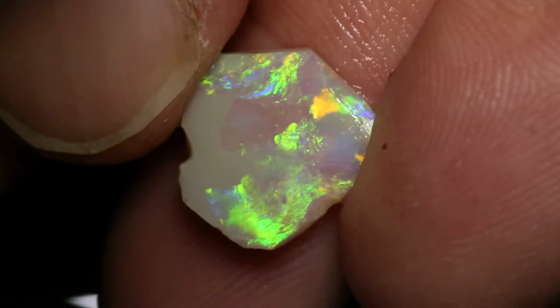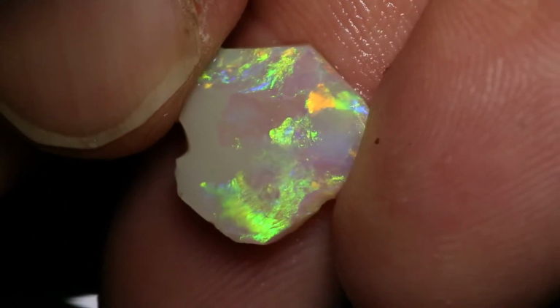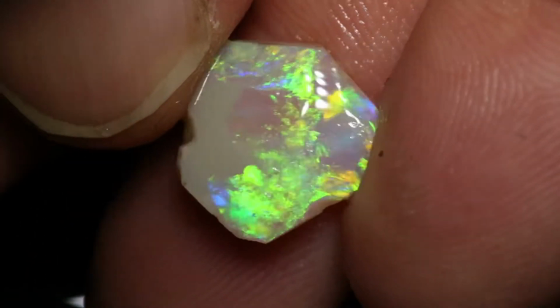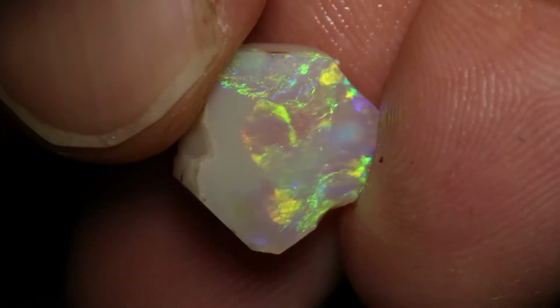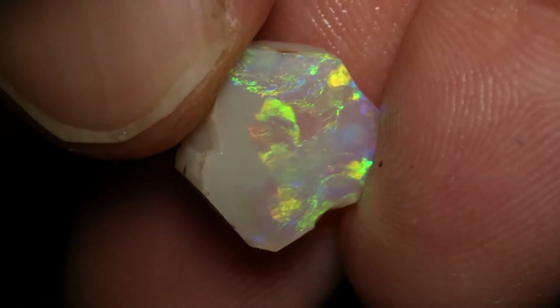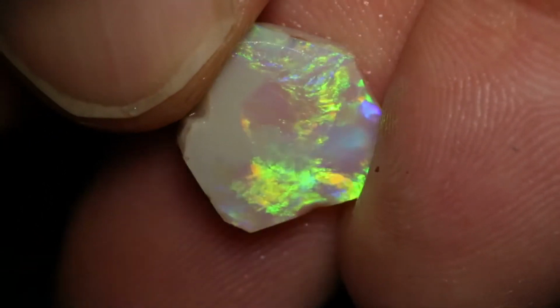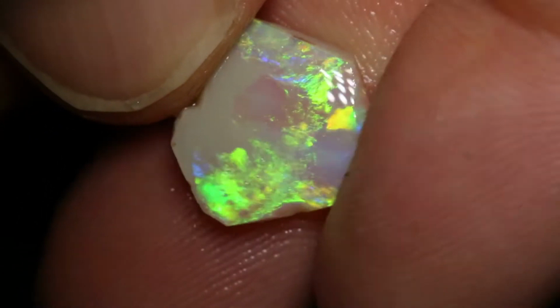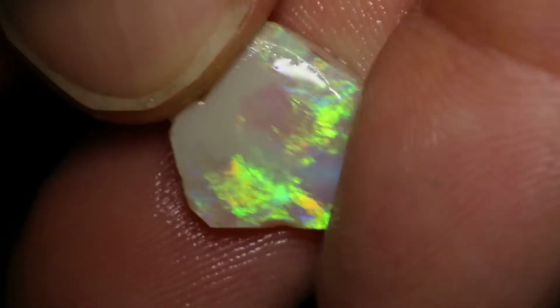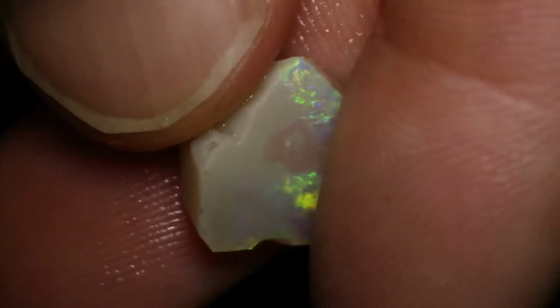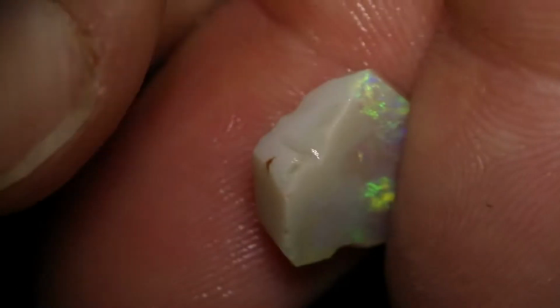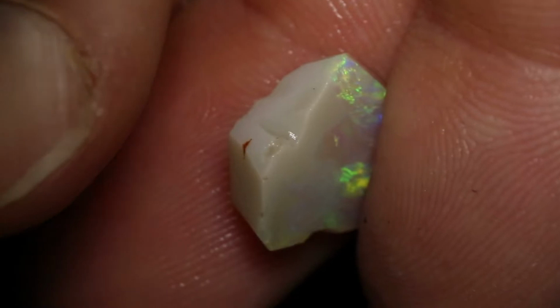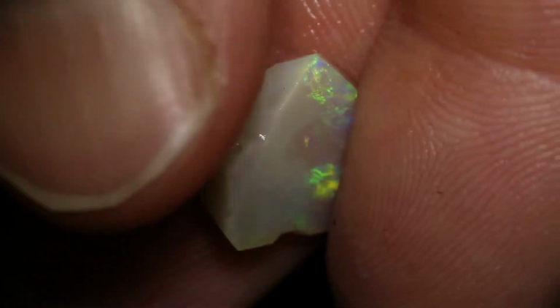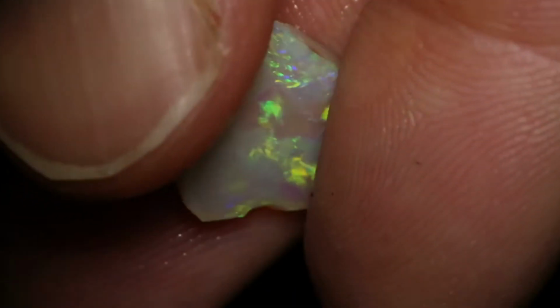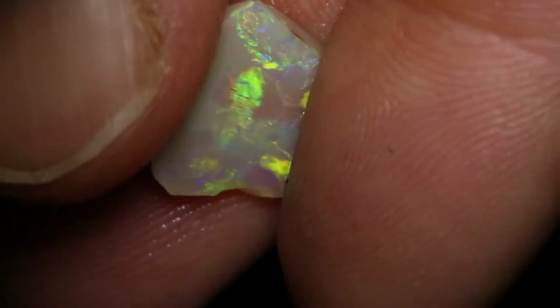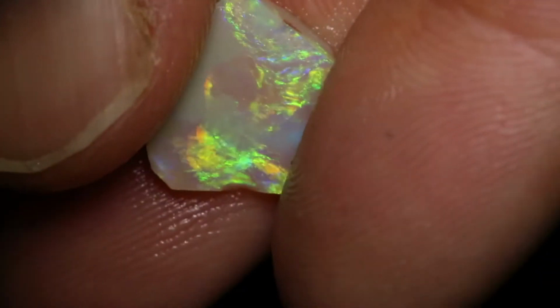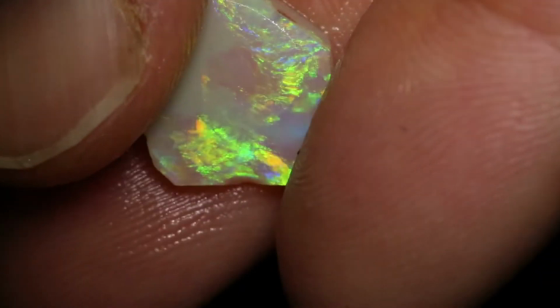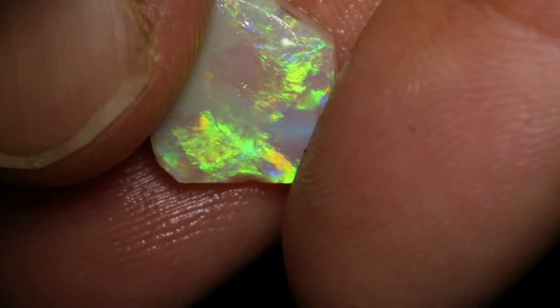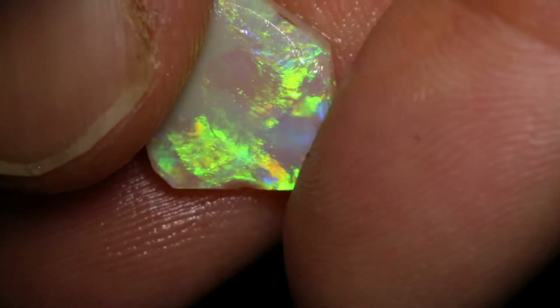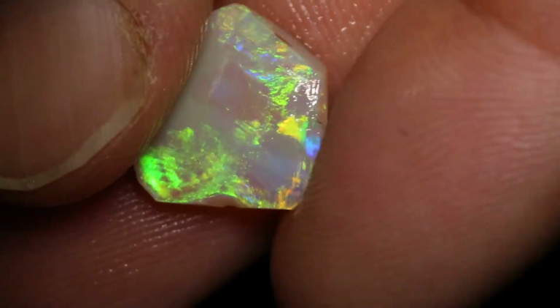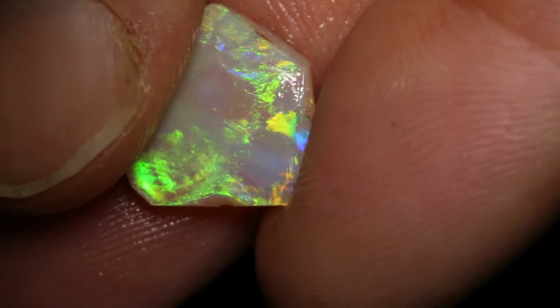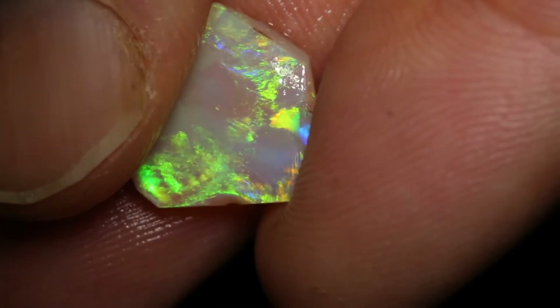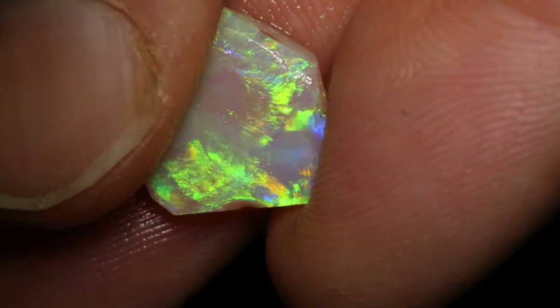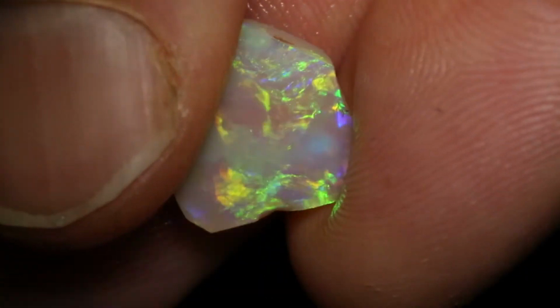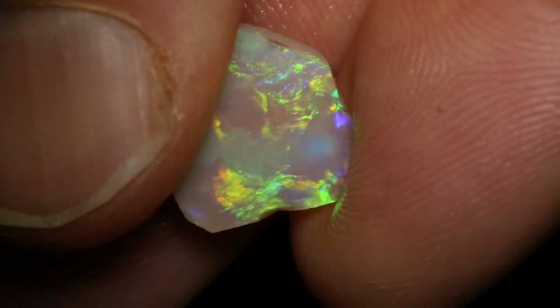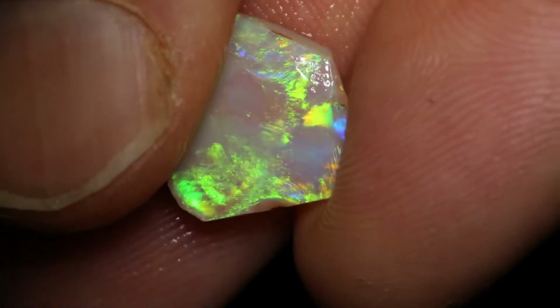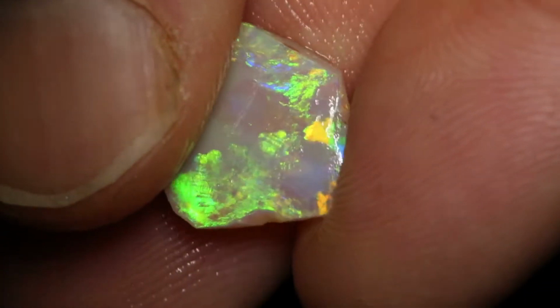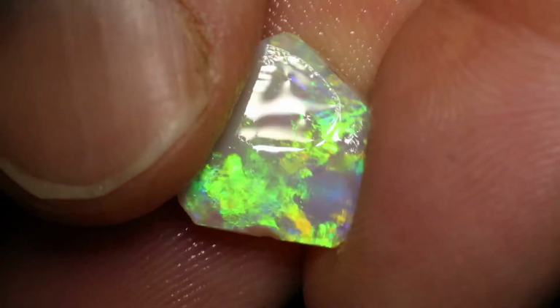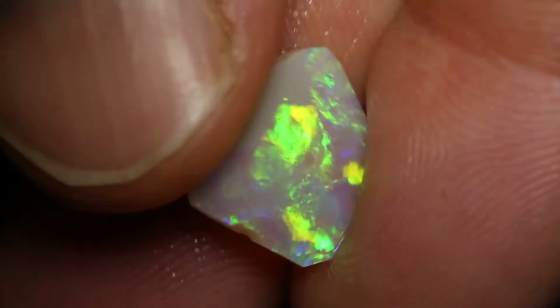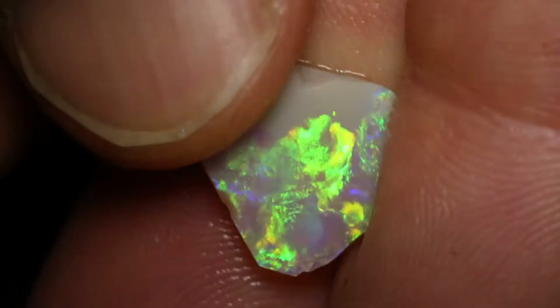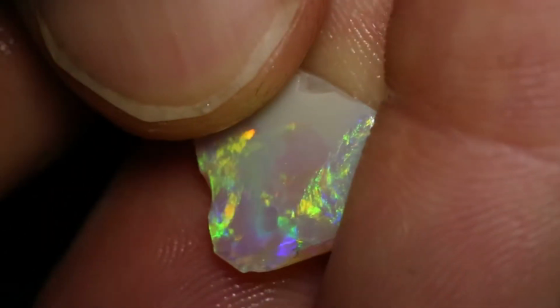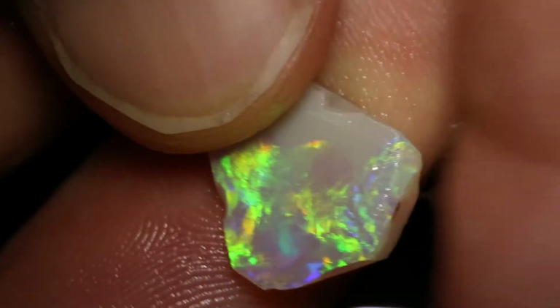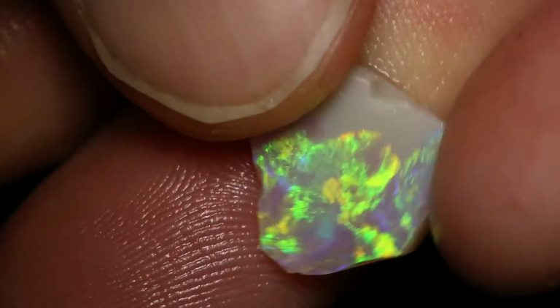Magic crystal sitting on that side. Trim that potch off that side and get a gorgeous crystal sitting there.